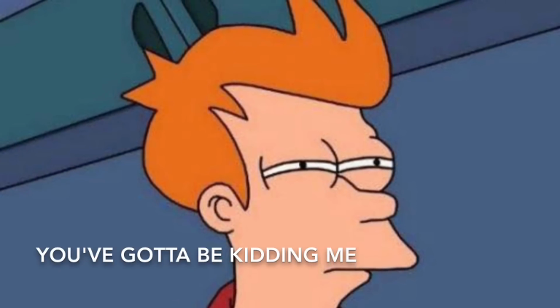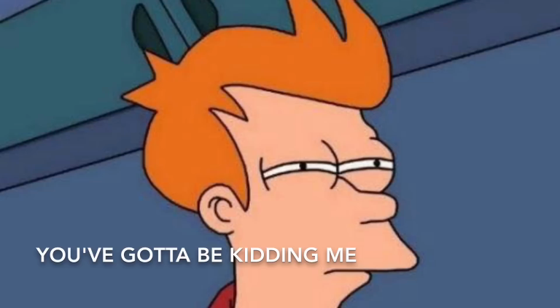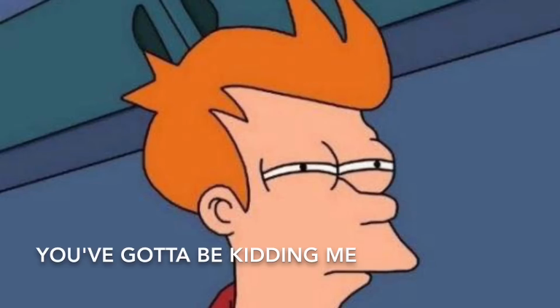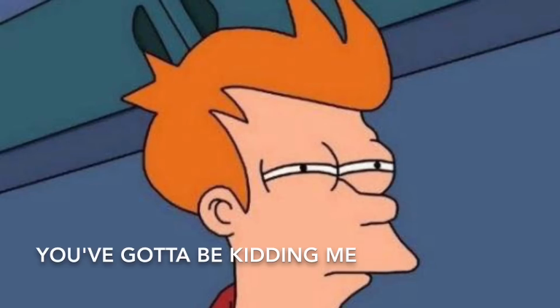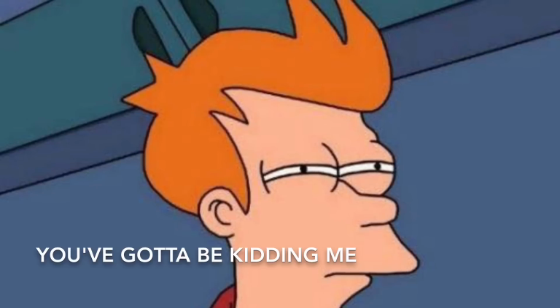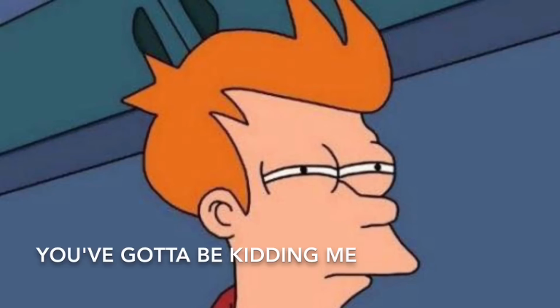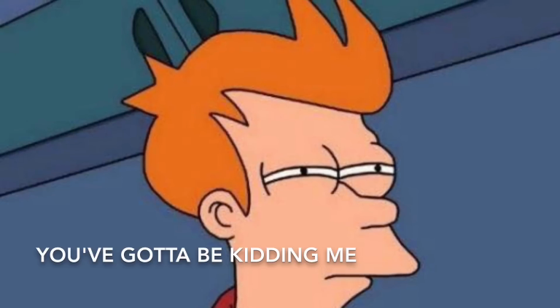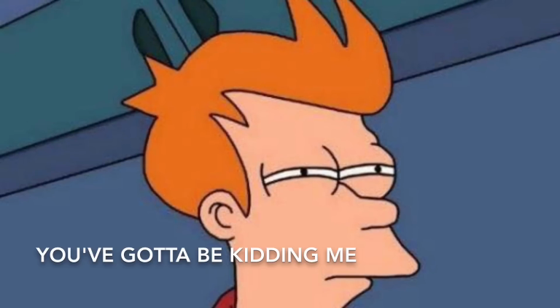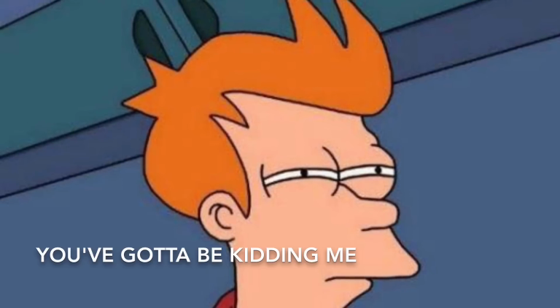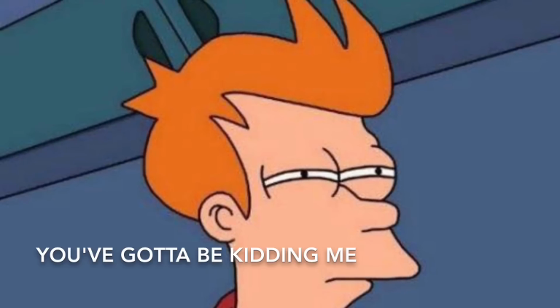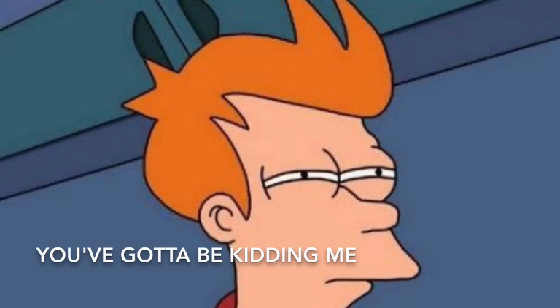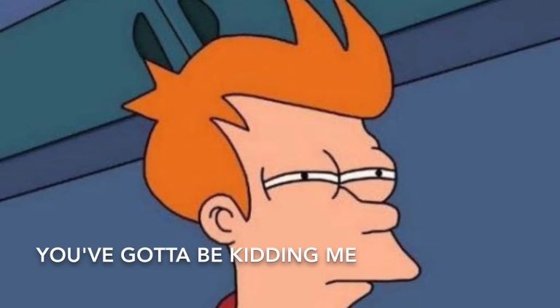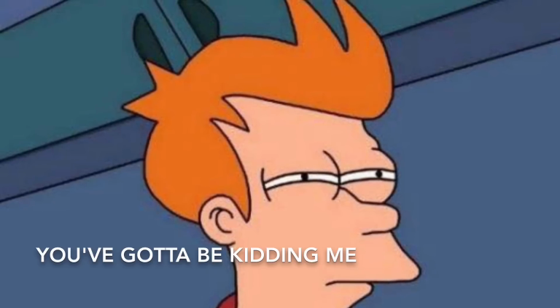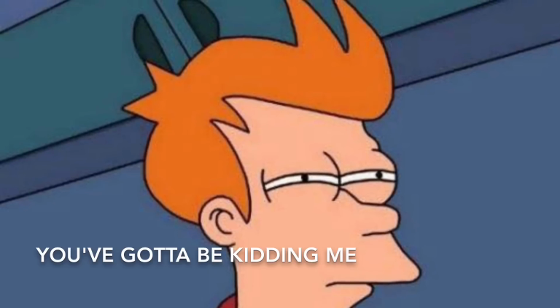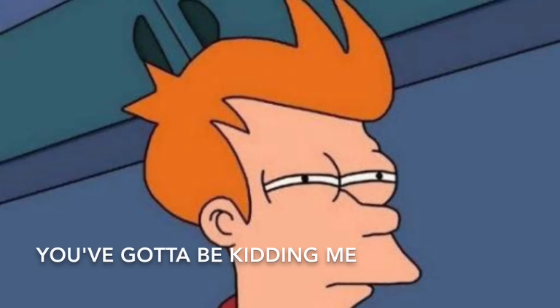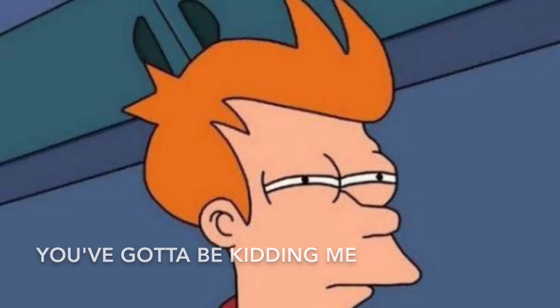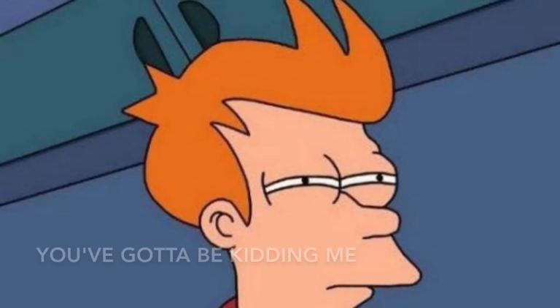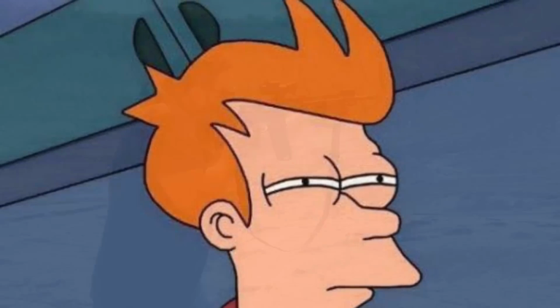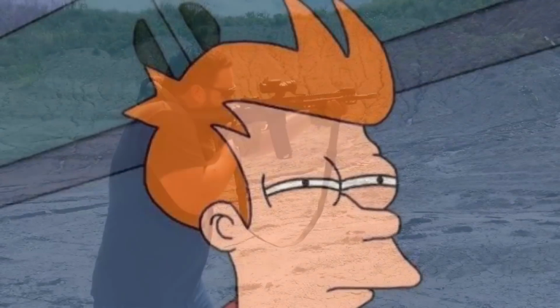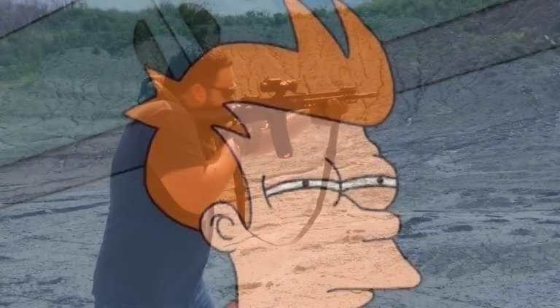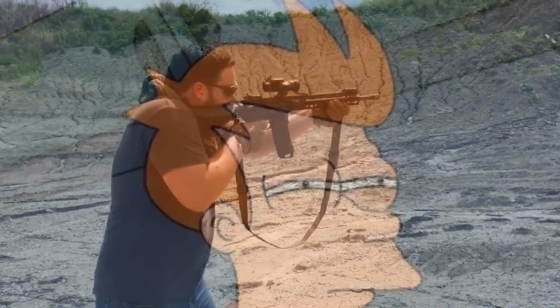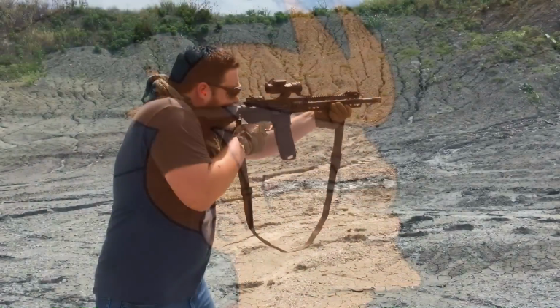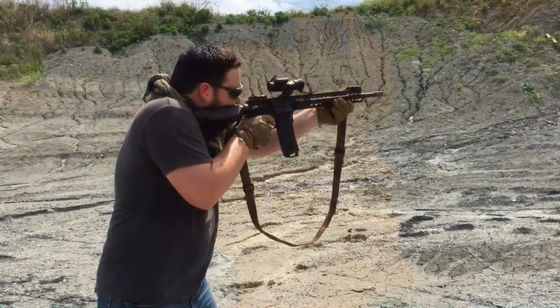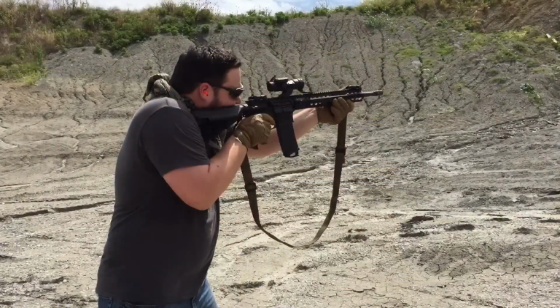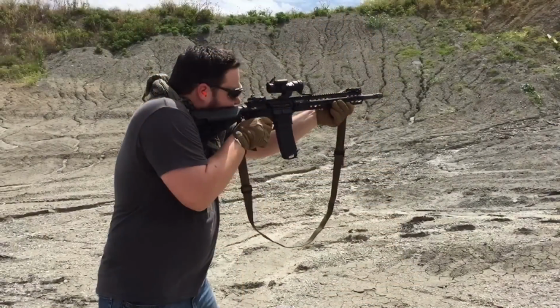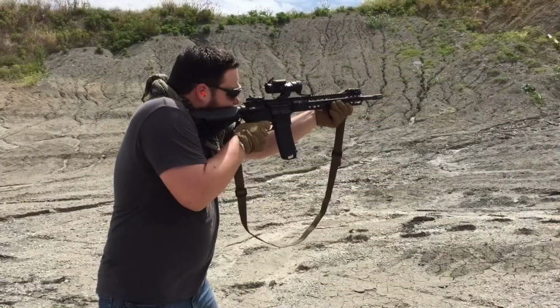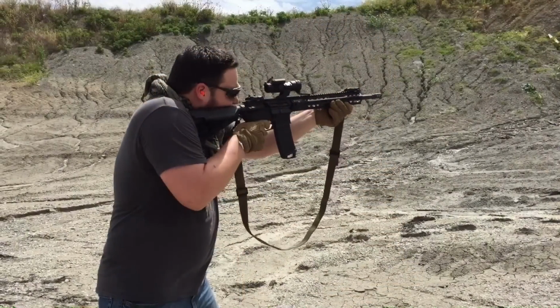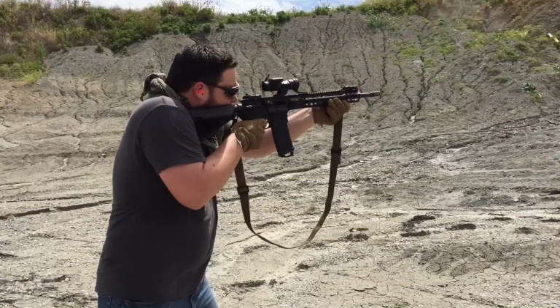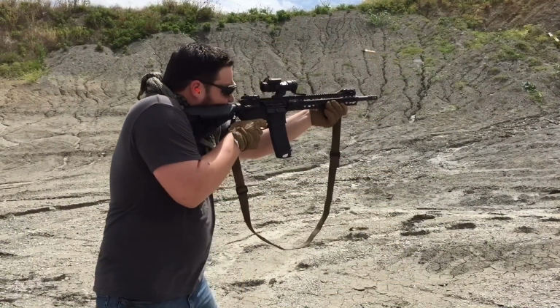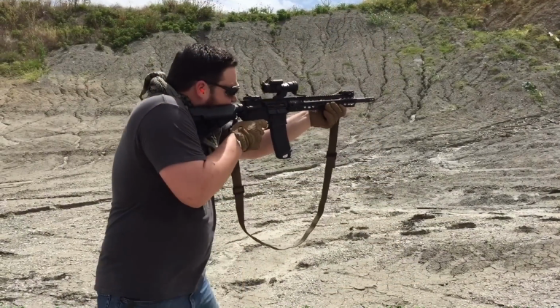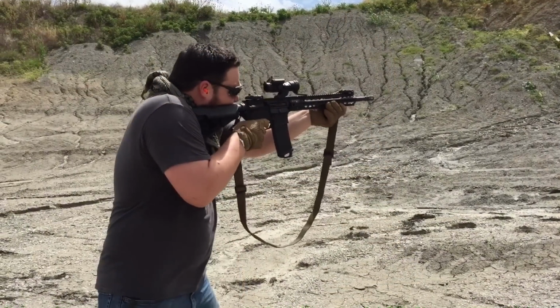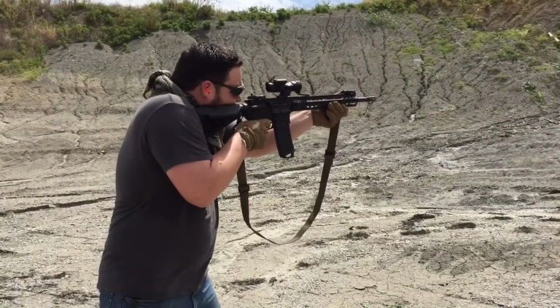AR-15s aren't really that bad — they're actually a lot of fun. Make sure you do your research and always be safe on the range.